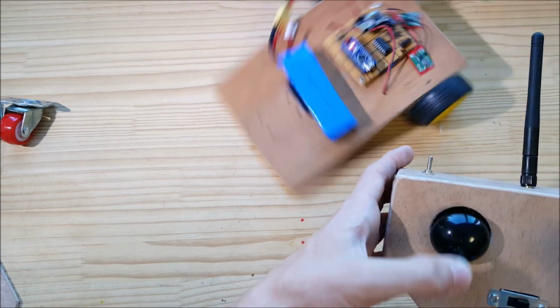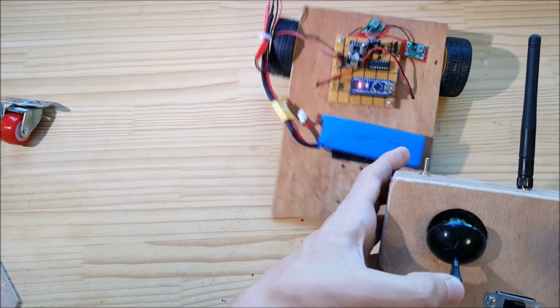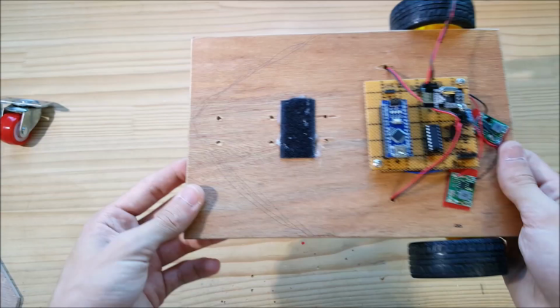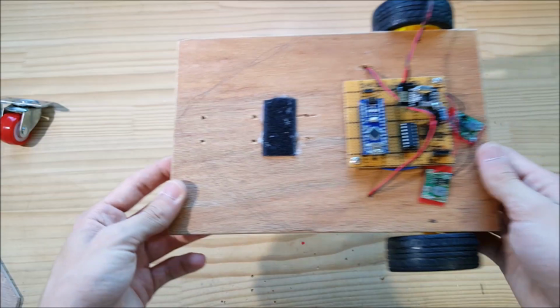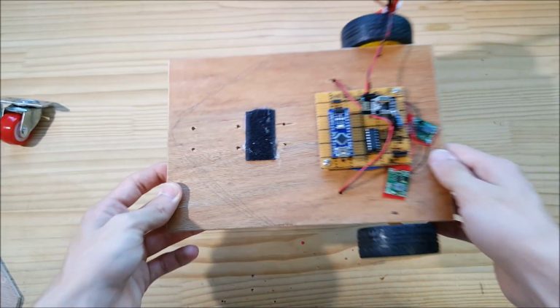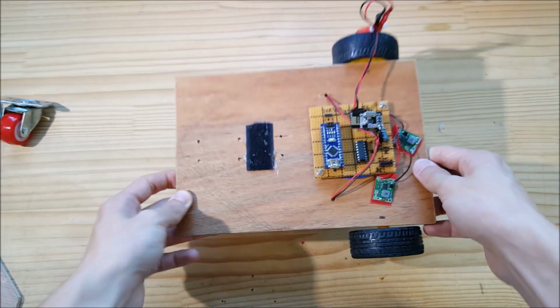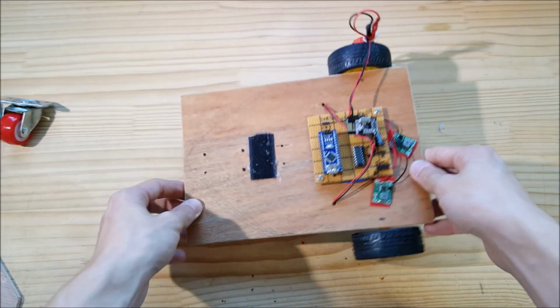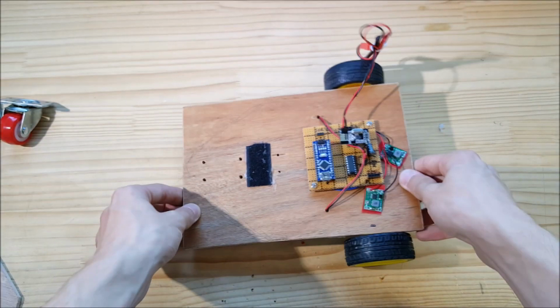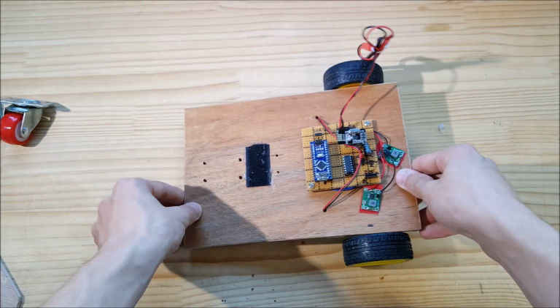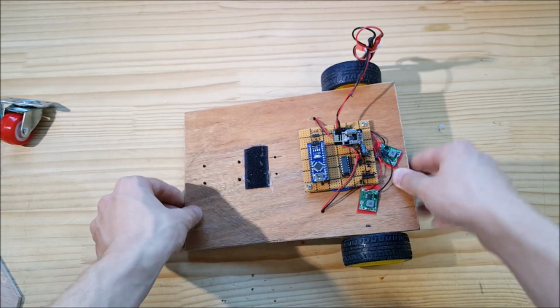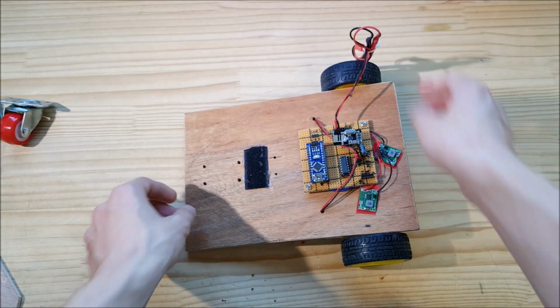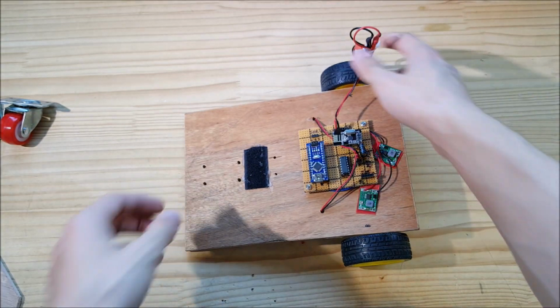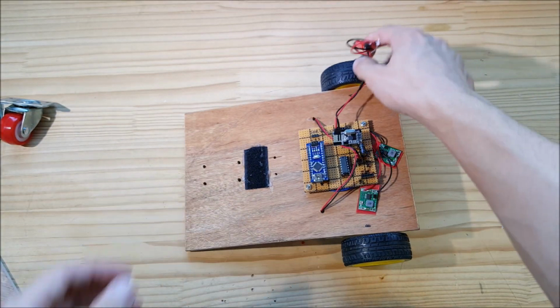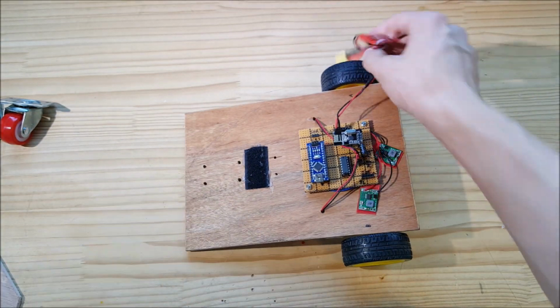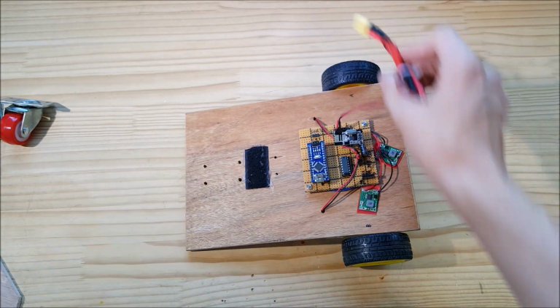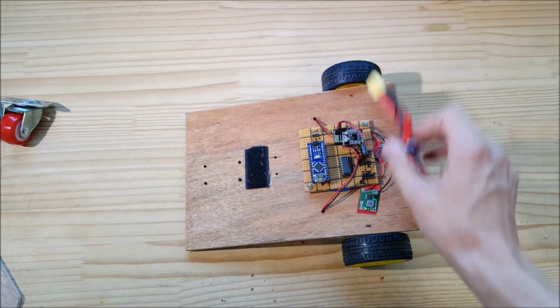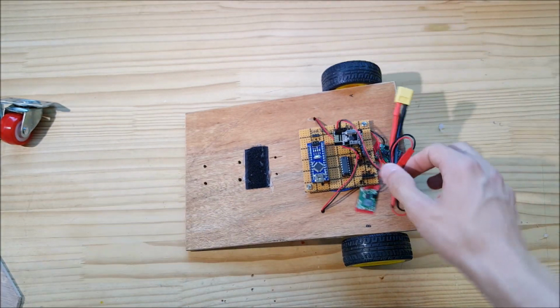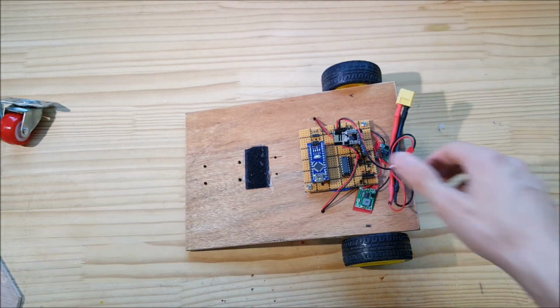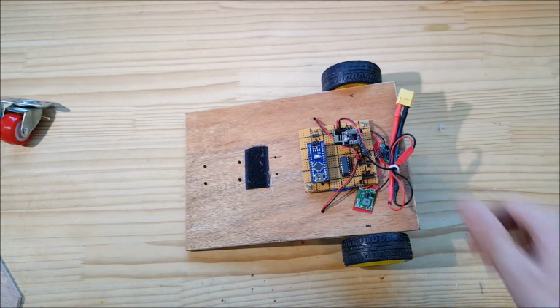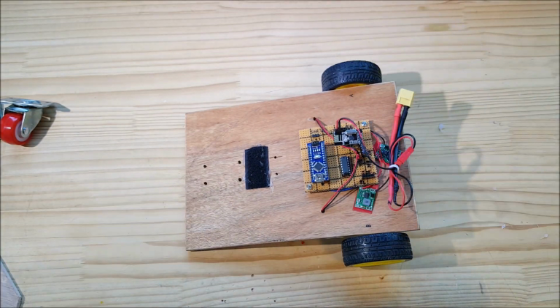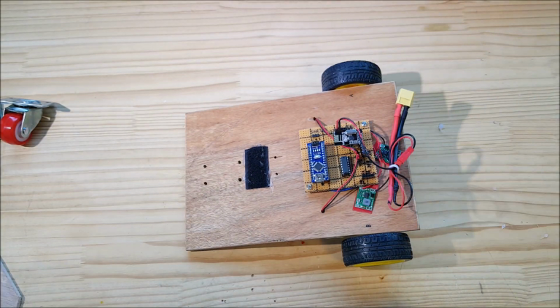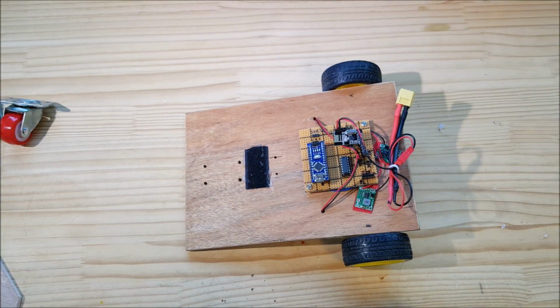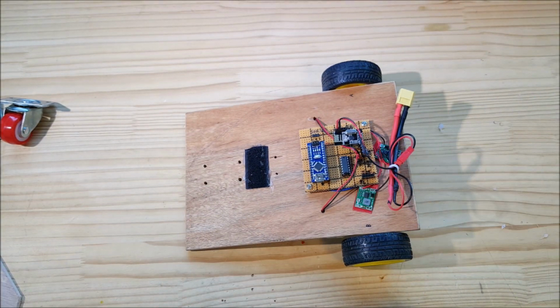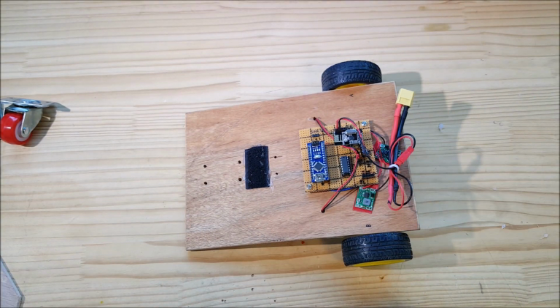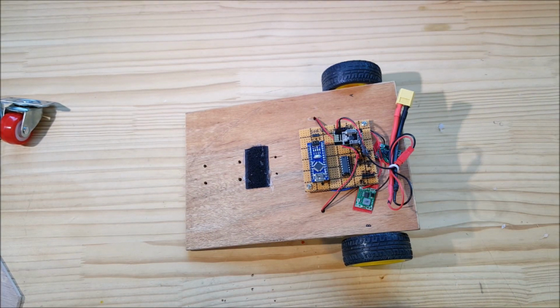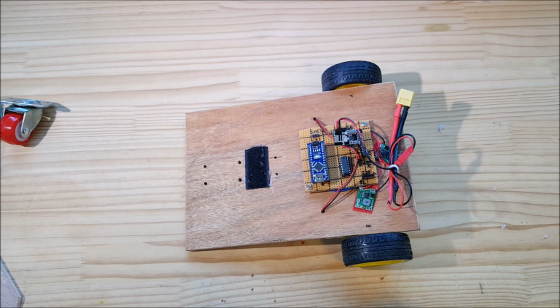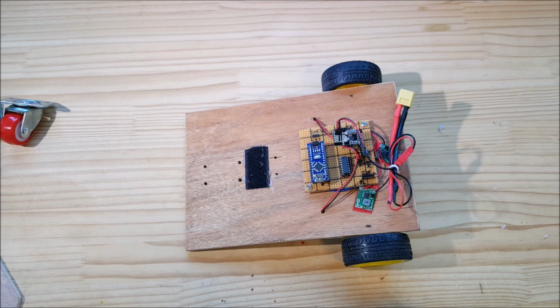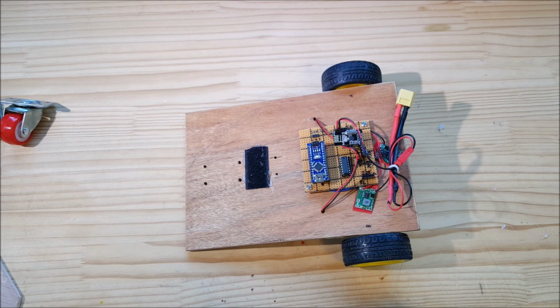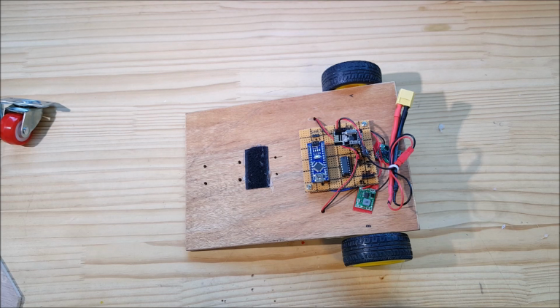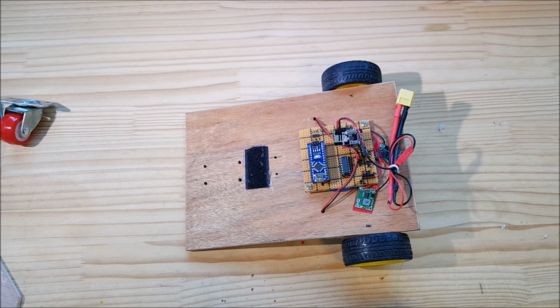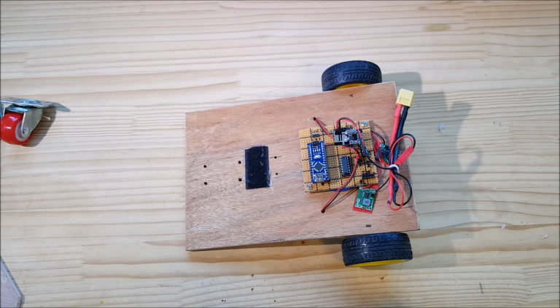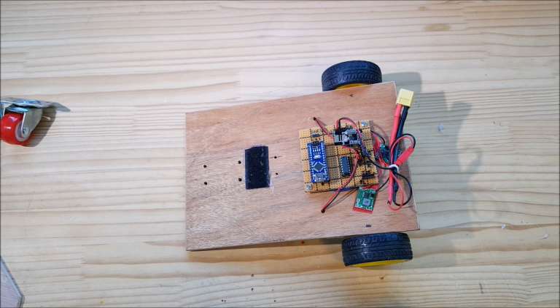But making a car is actually pretty complicated.